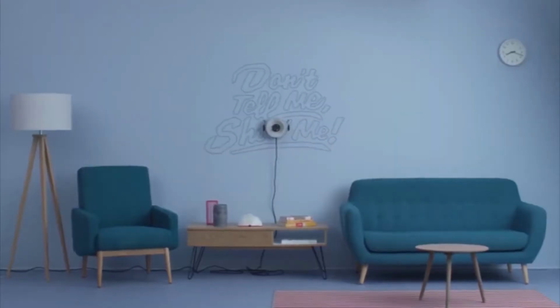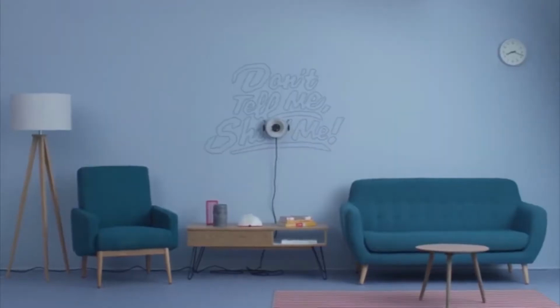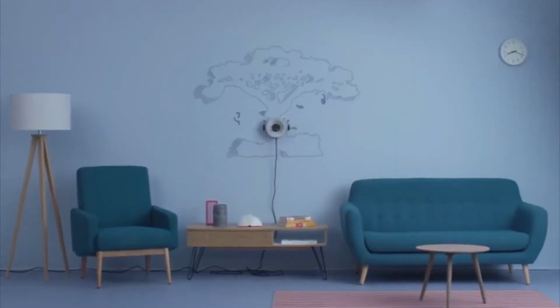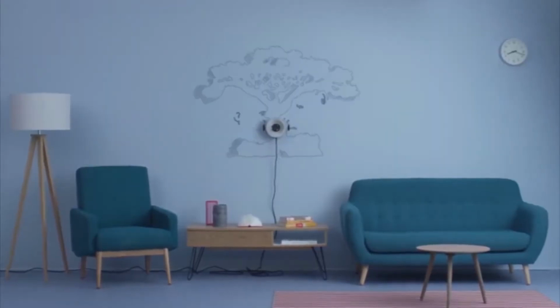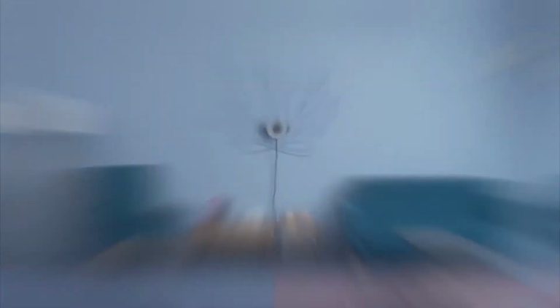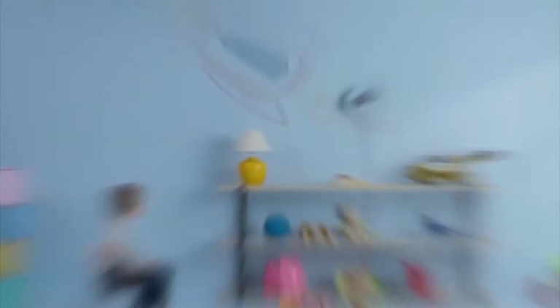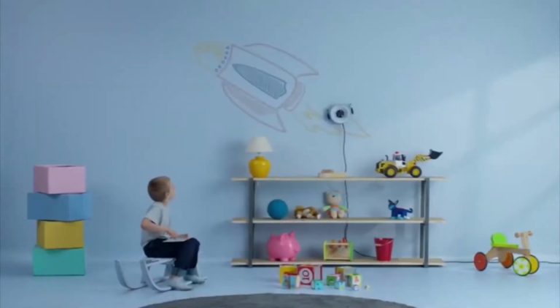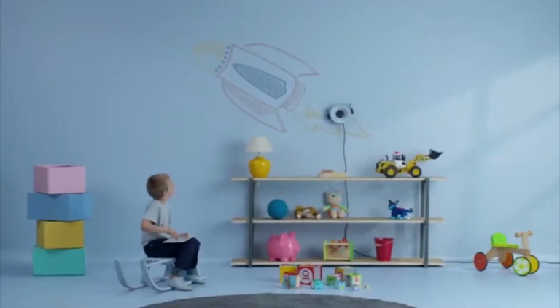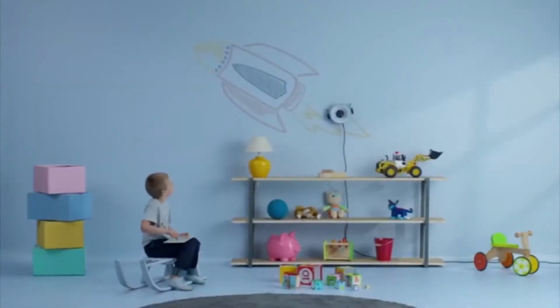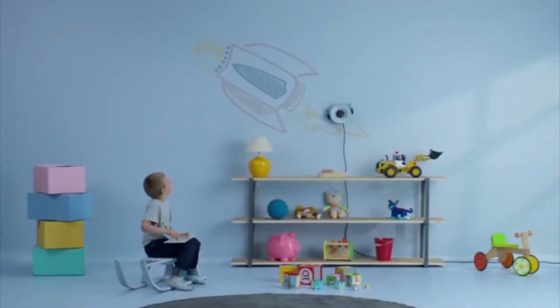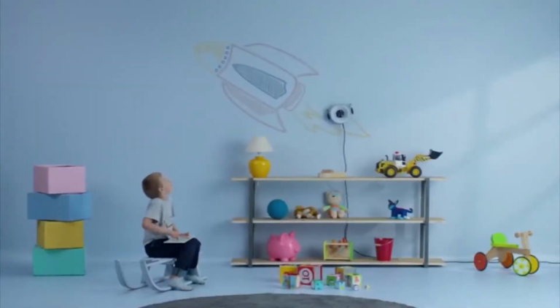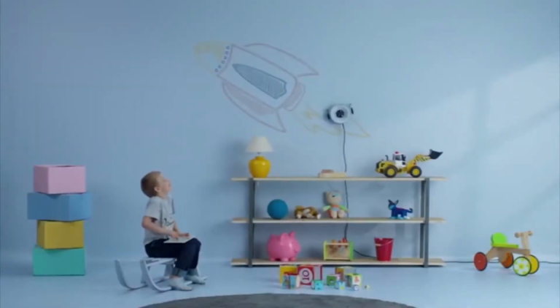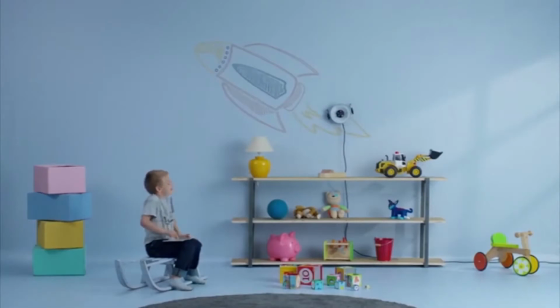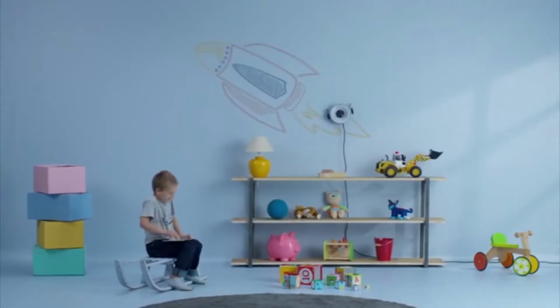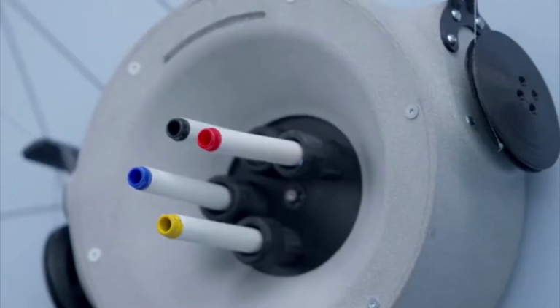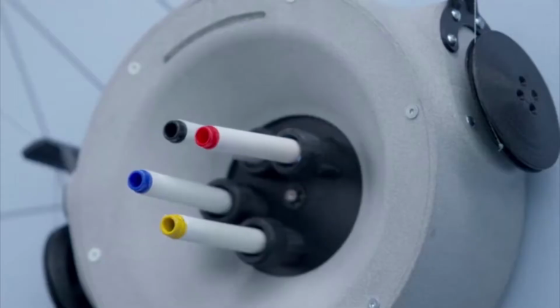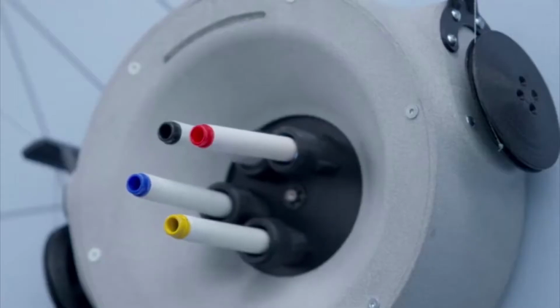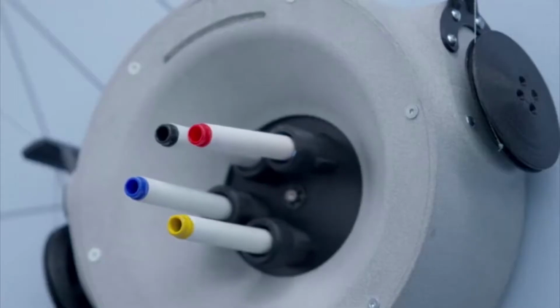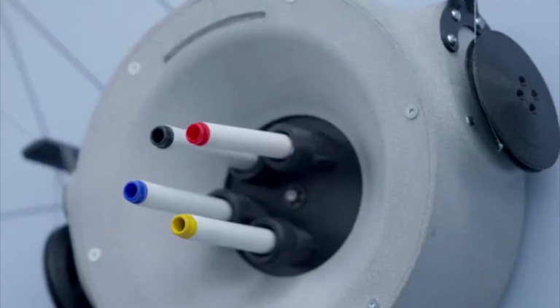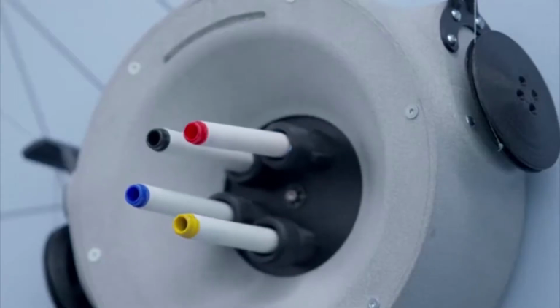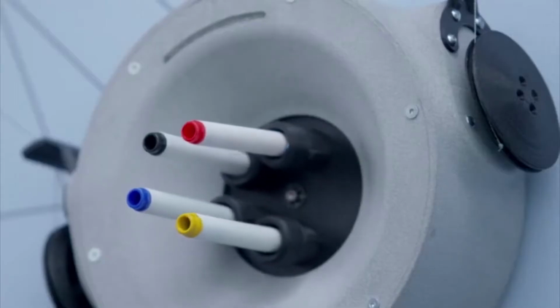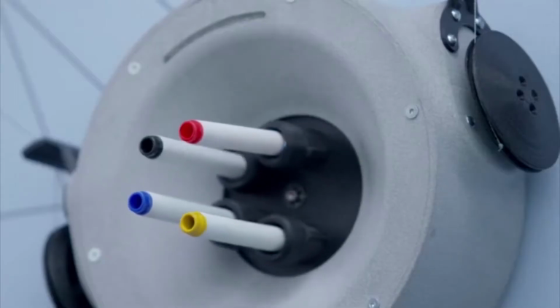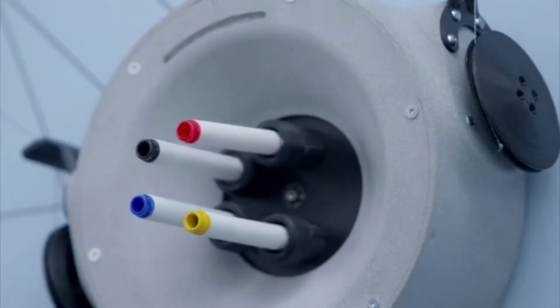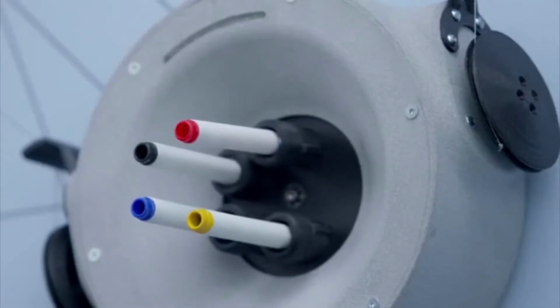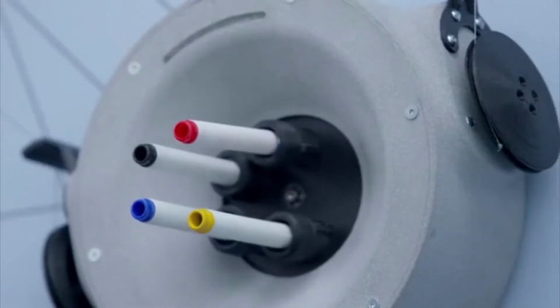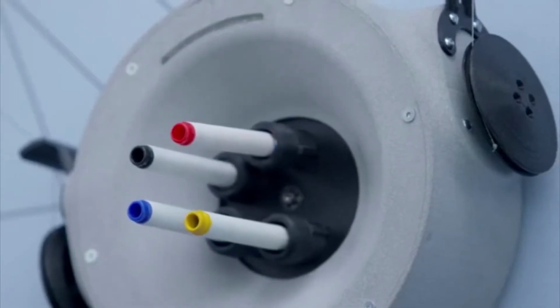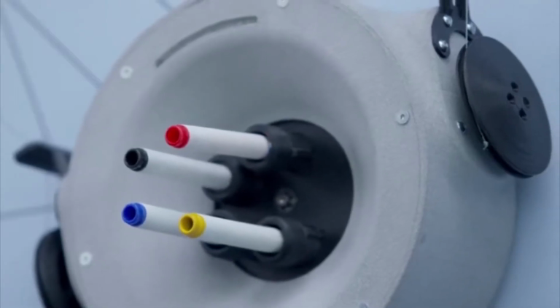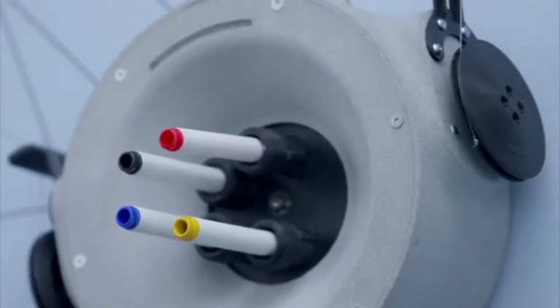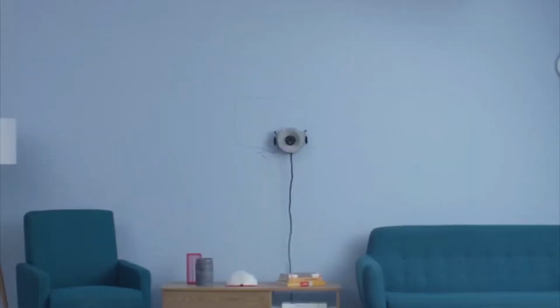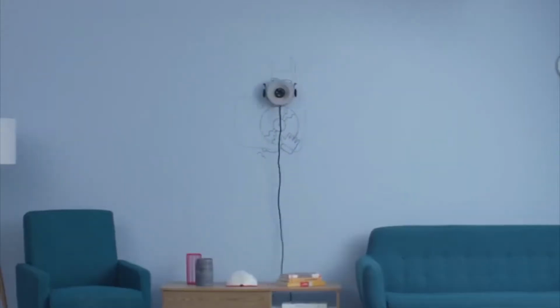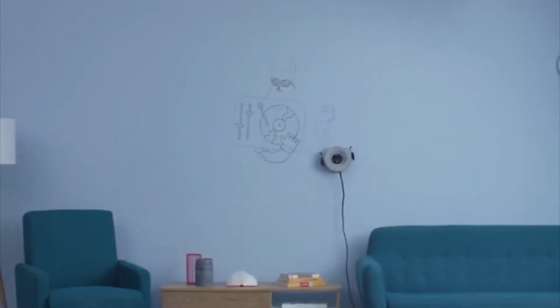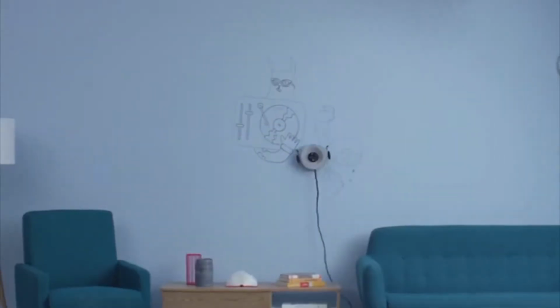Scribit lets you turn your wall into an interactive canvas and lets your kids show off their creative side without damaging your walls.